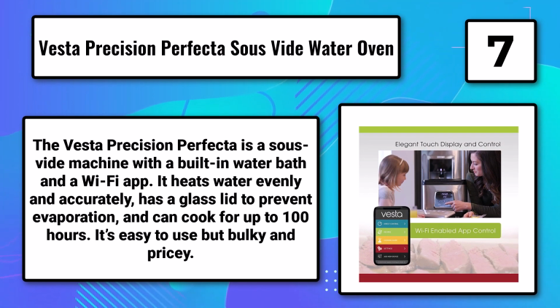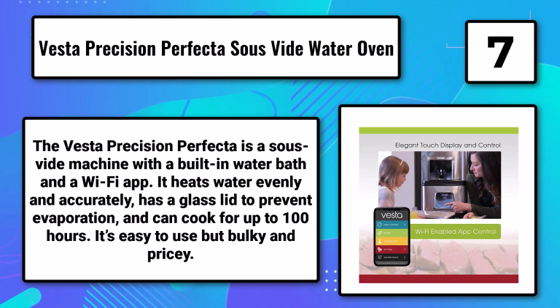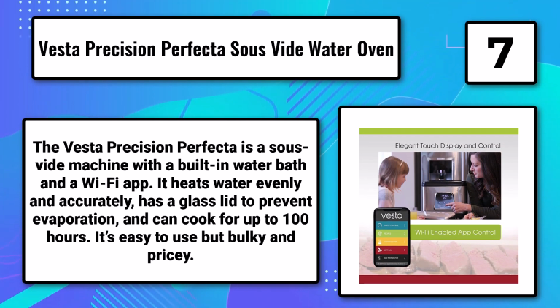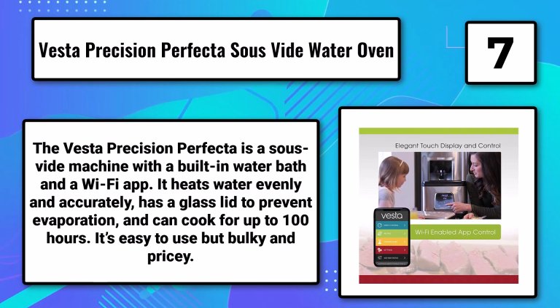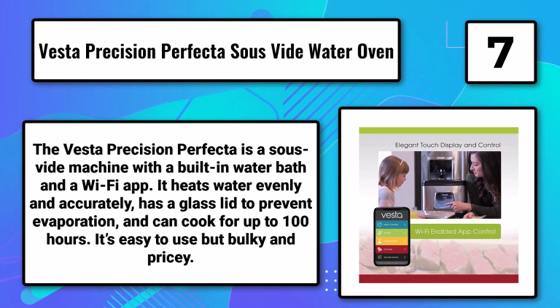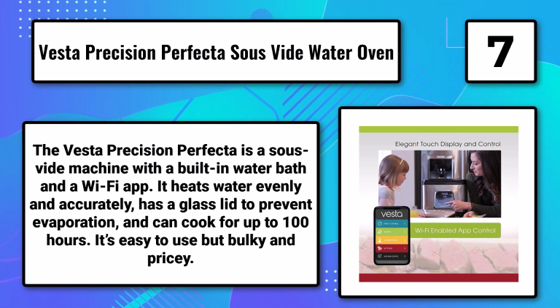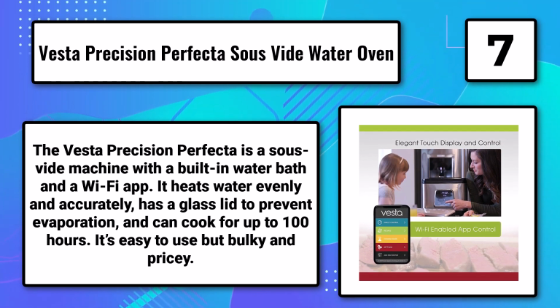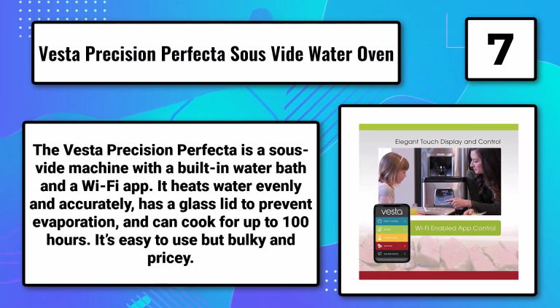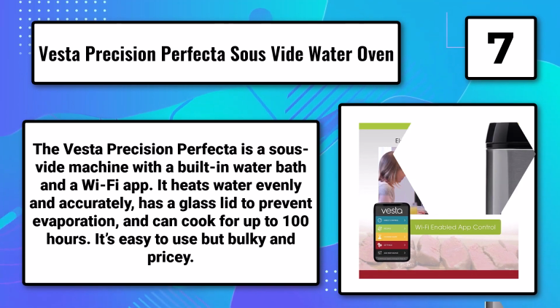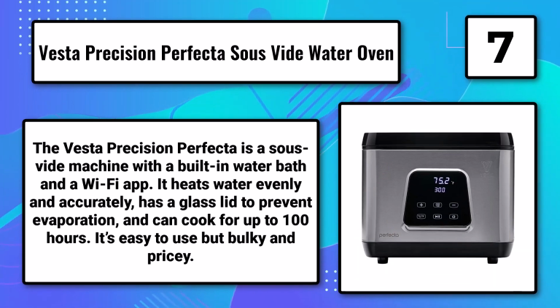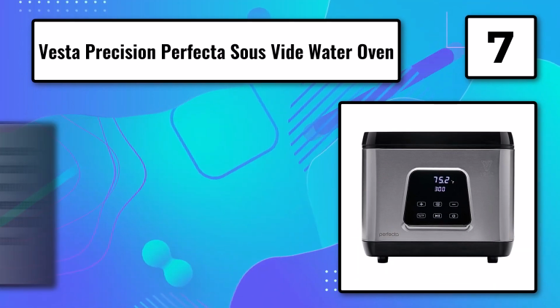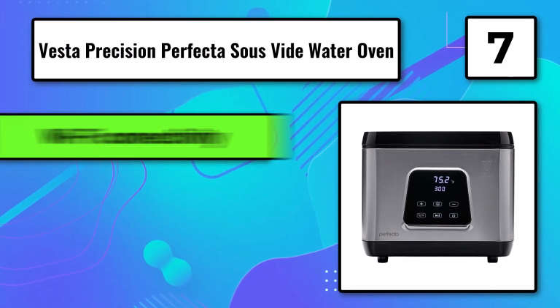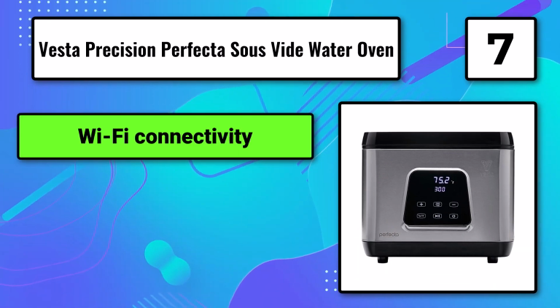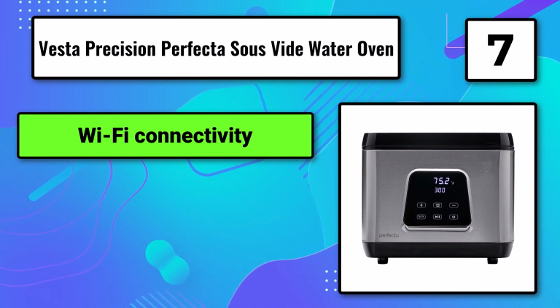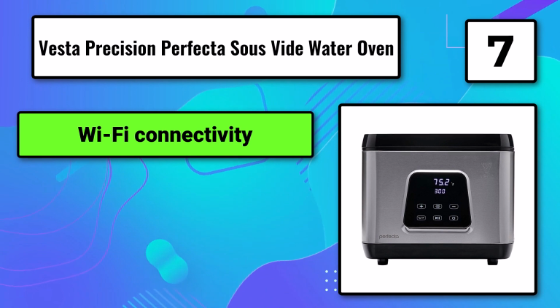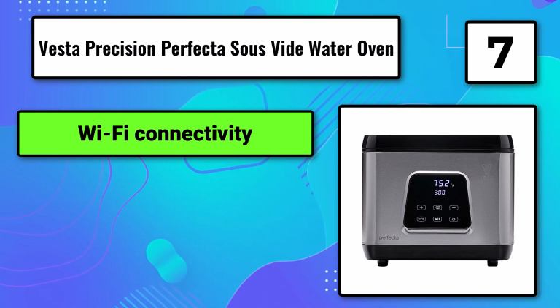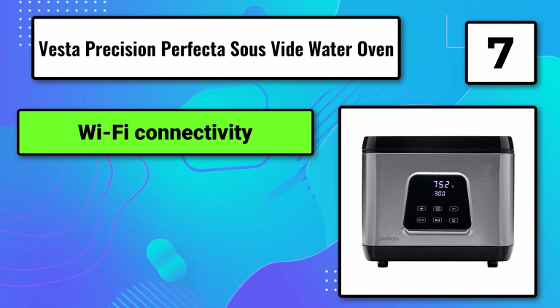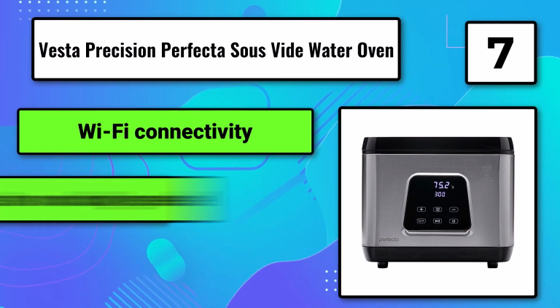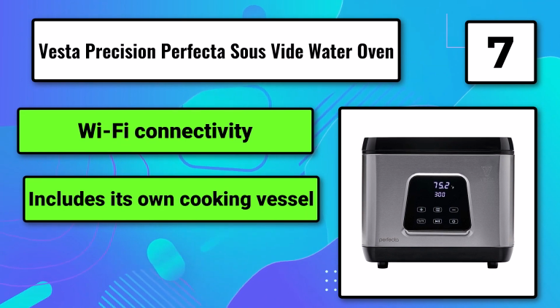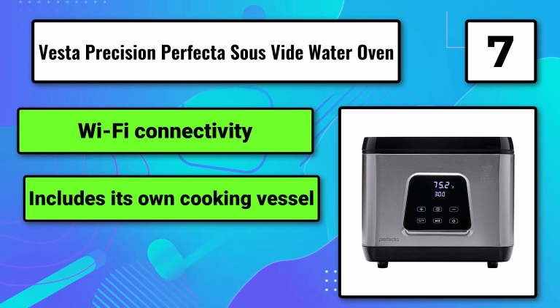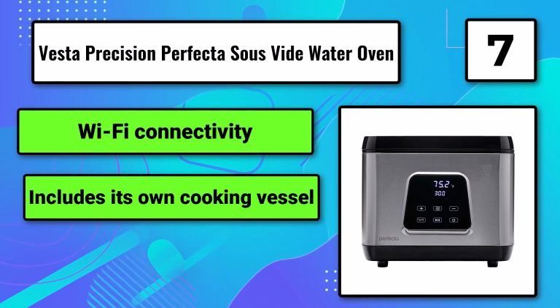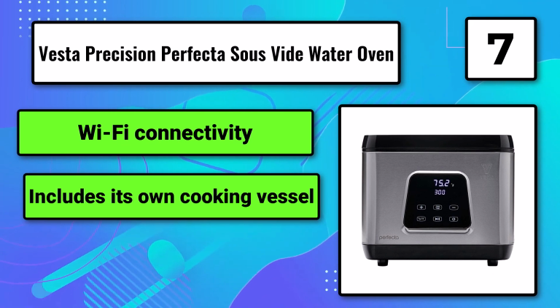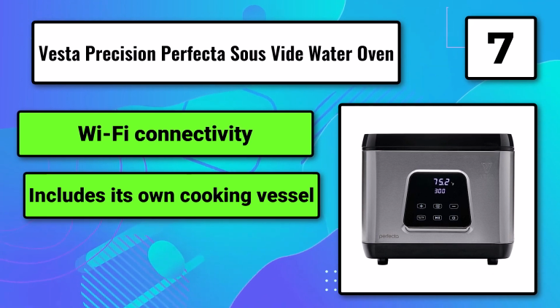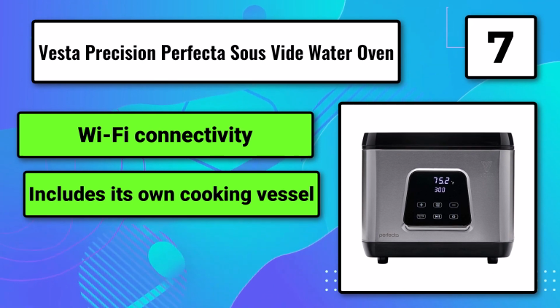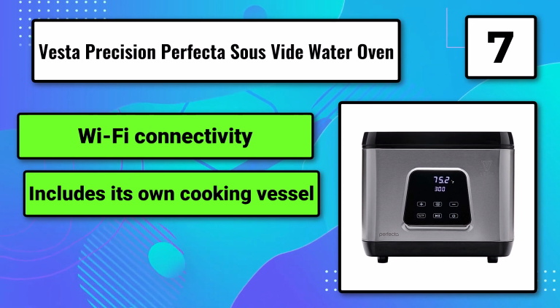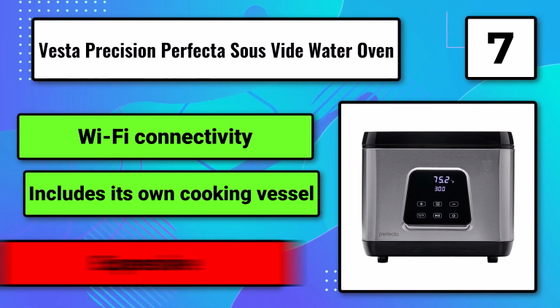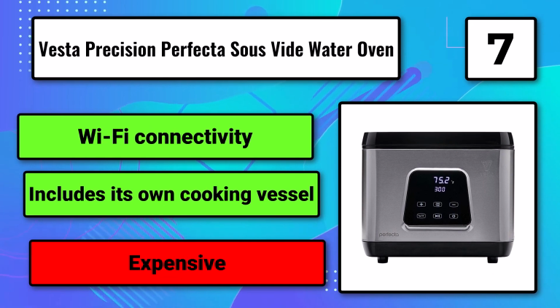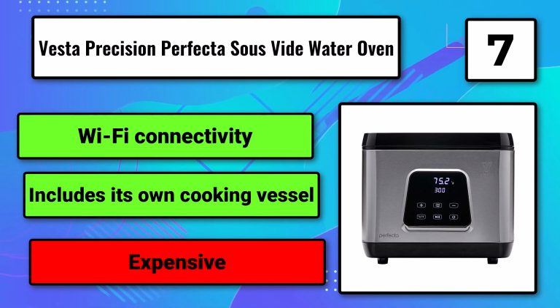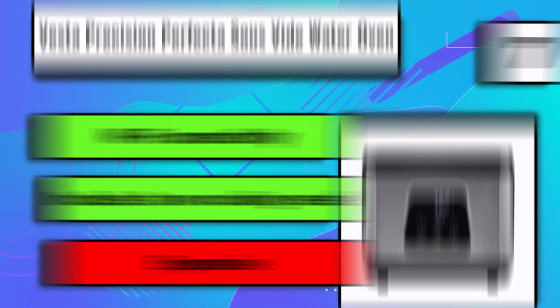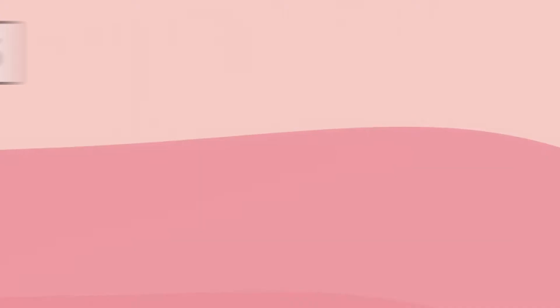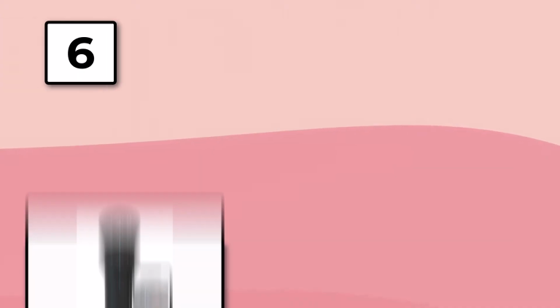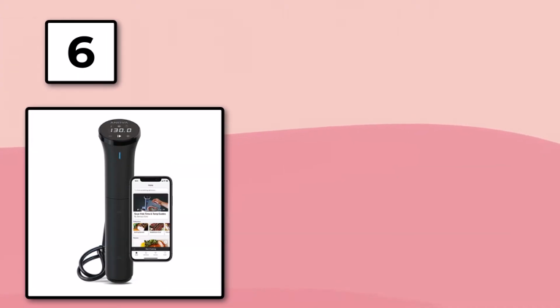The Vesta Precision Perfecta can cook for up to 100 hours. It's easy to use, but bulky and pricey. It offers Wi-Fi connectivity and includes its own cooking vessel, but is expensive.